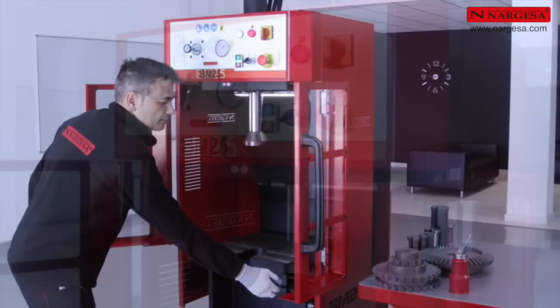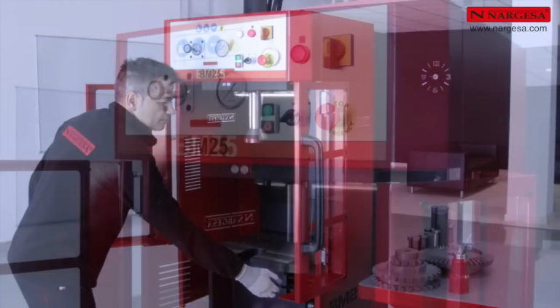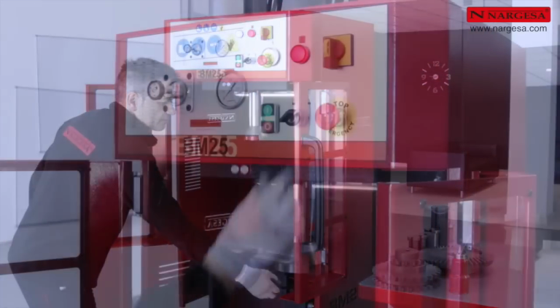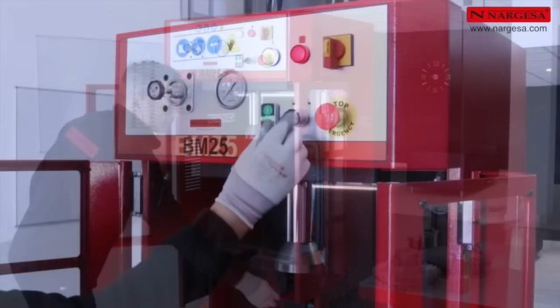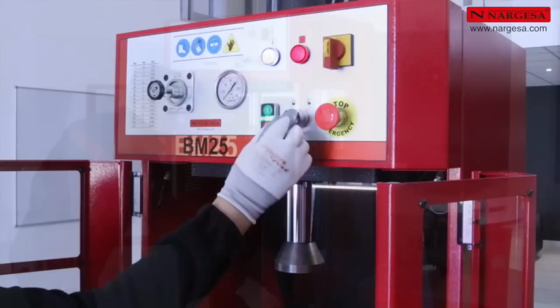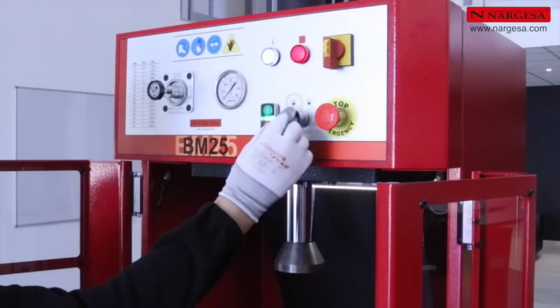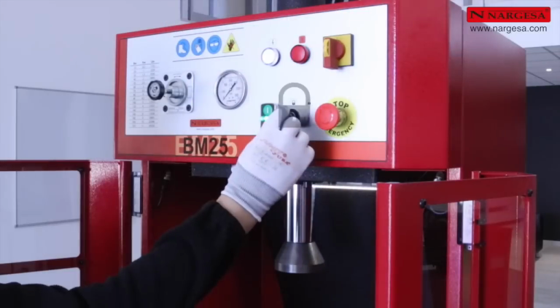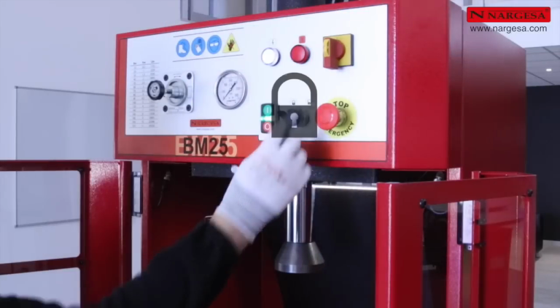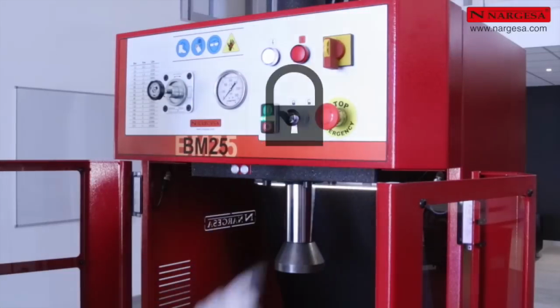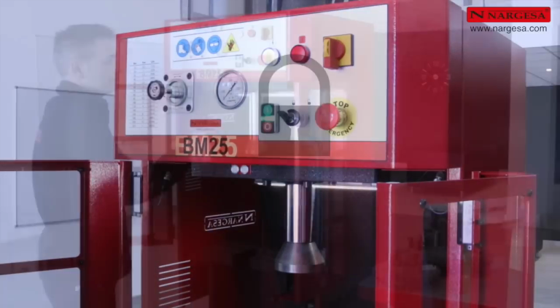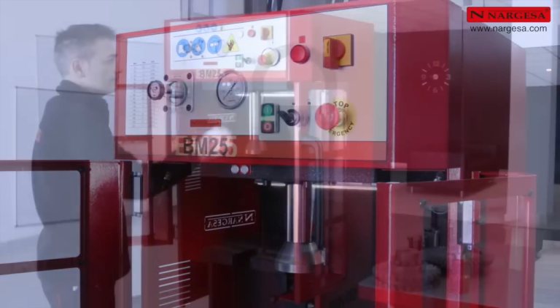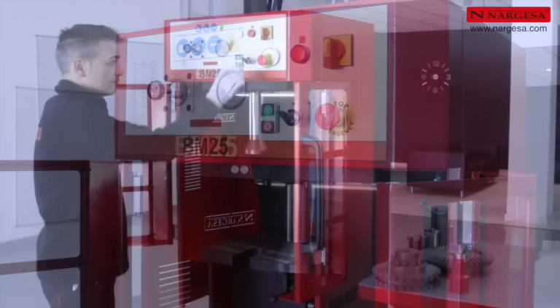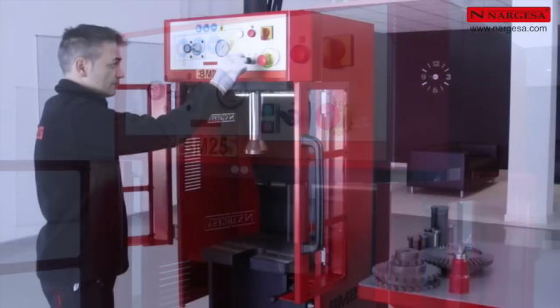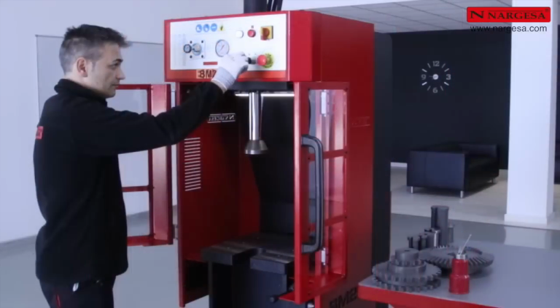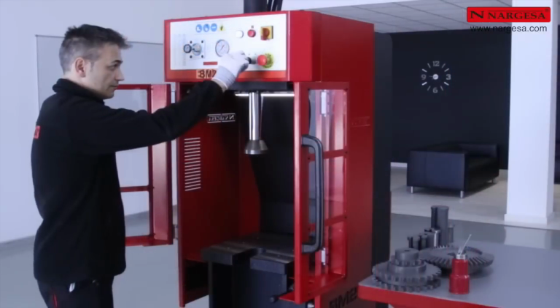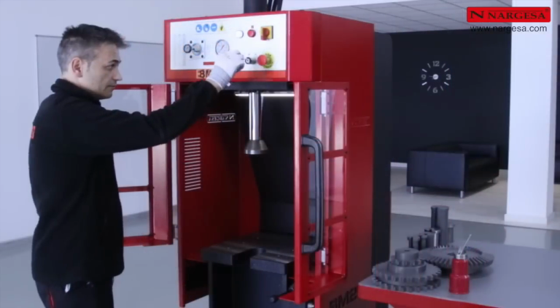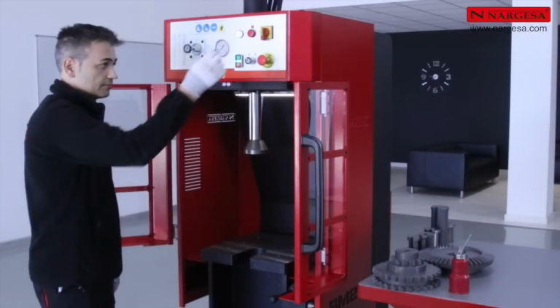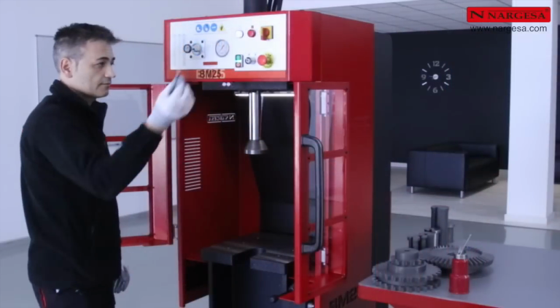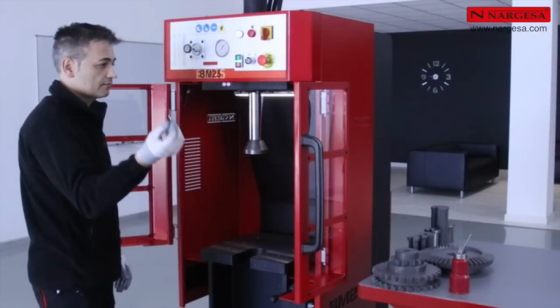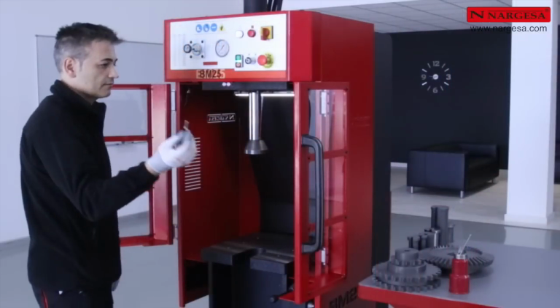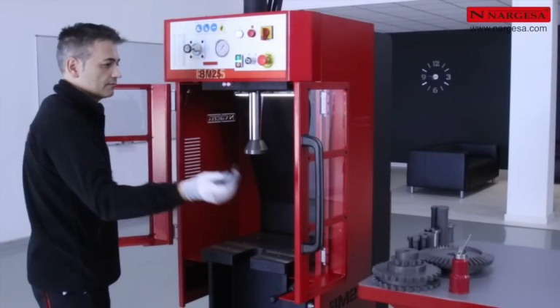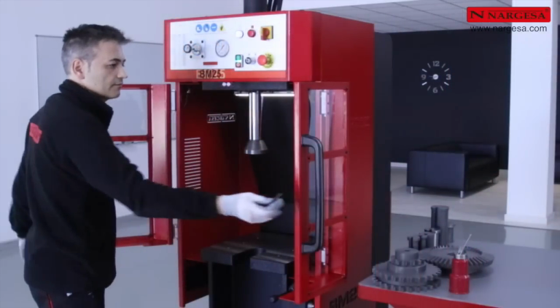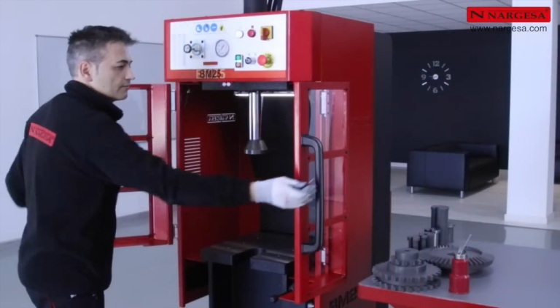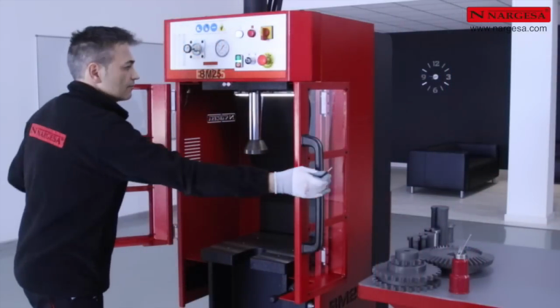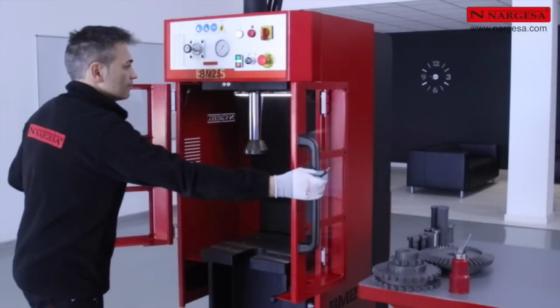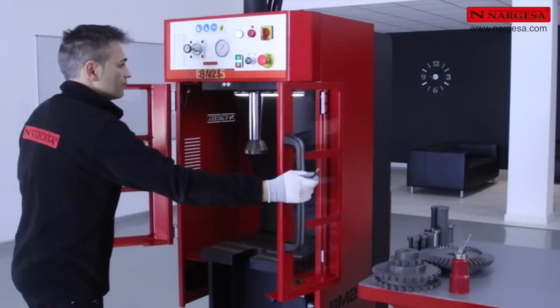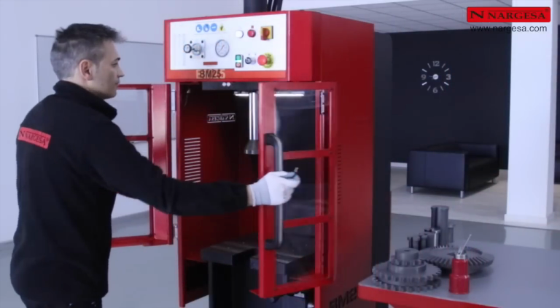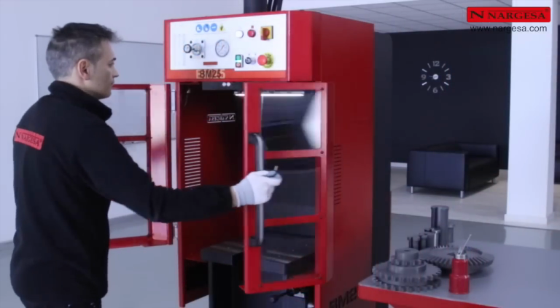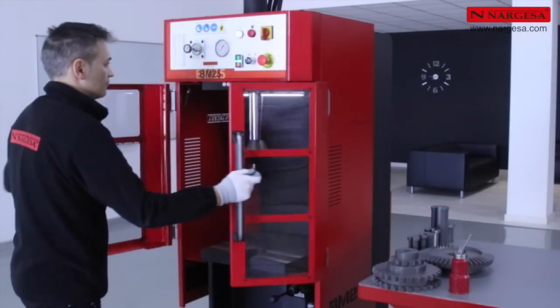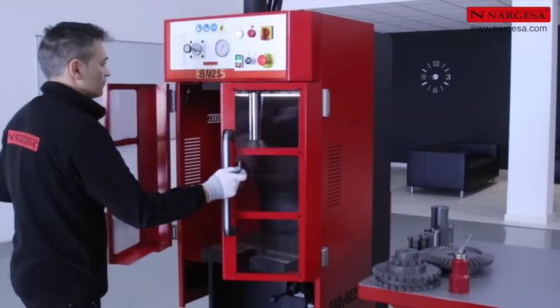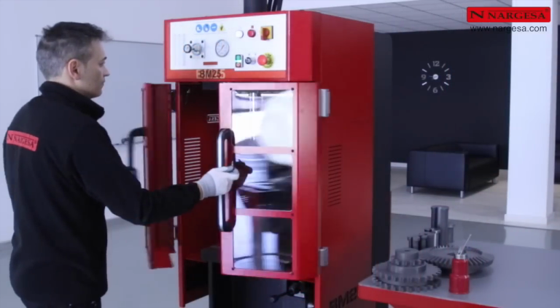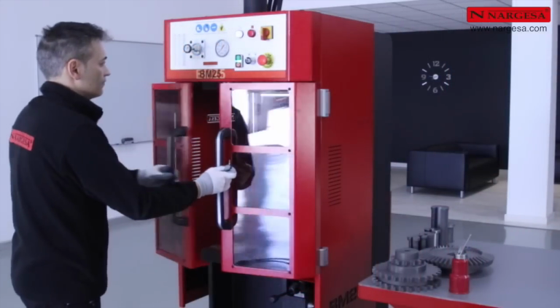If we want our operator to work with the doors closed, we can remove the key, thereby ensuring his safety.